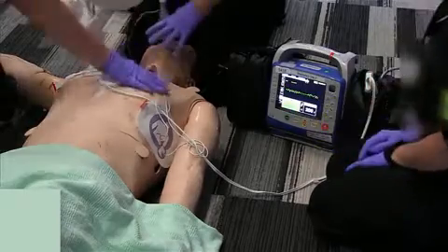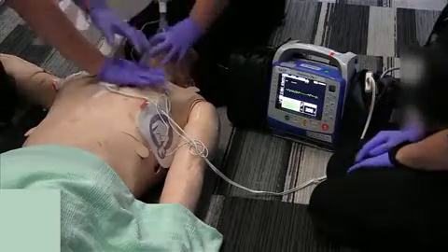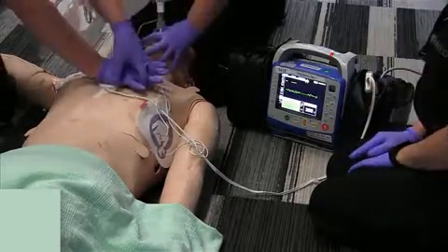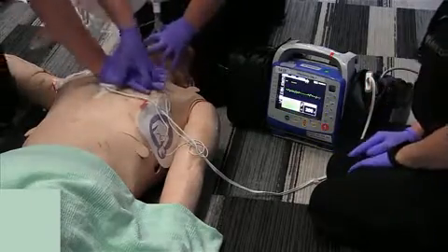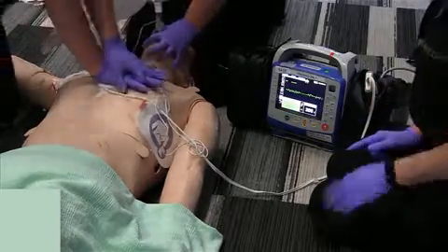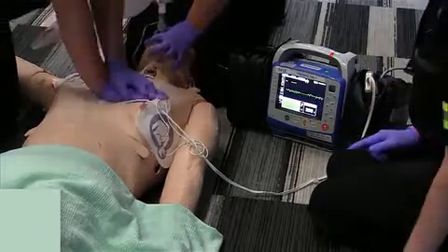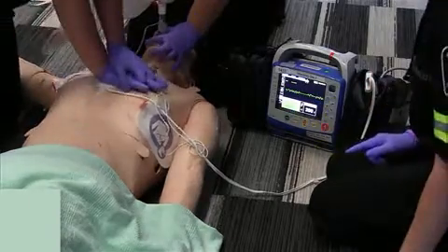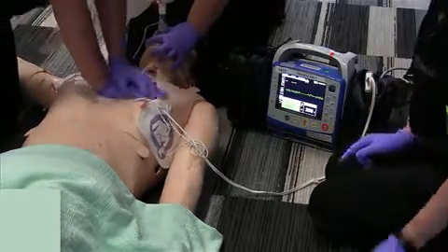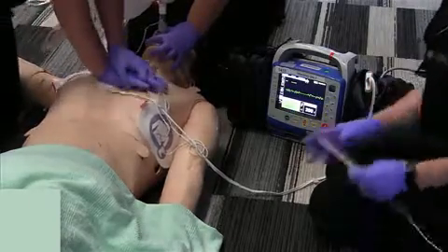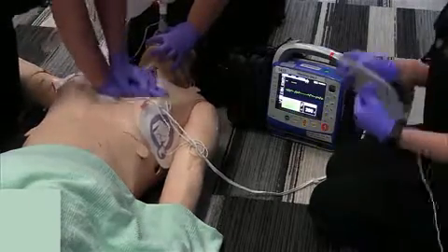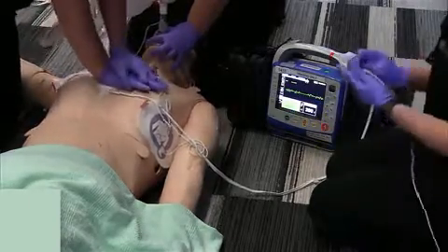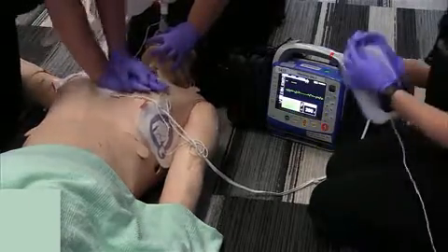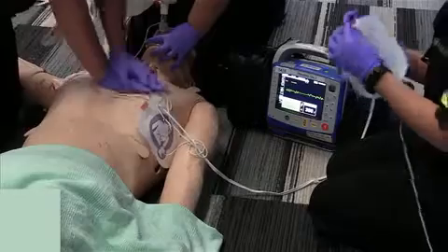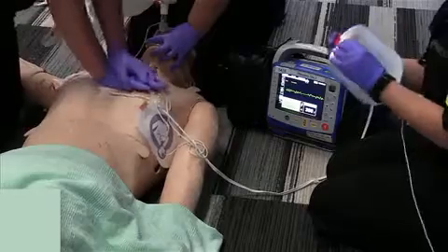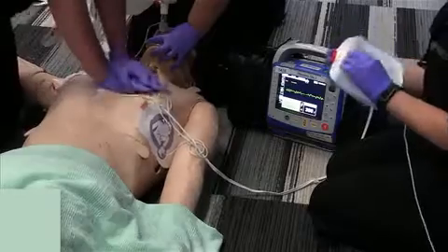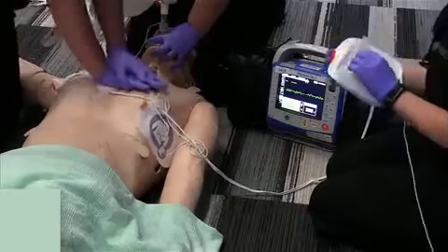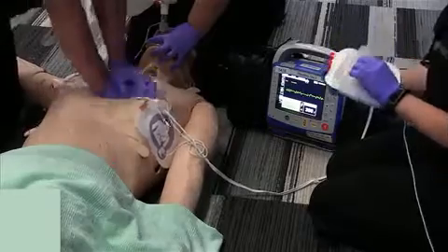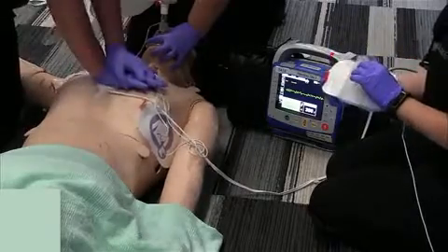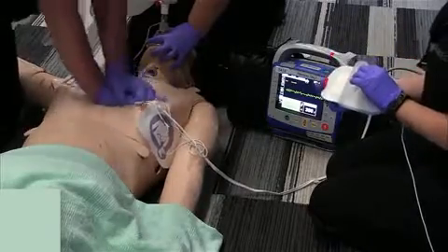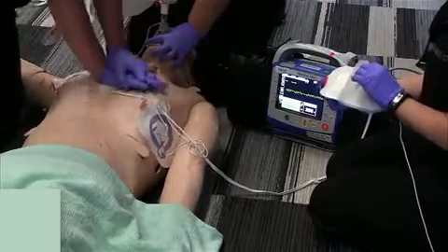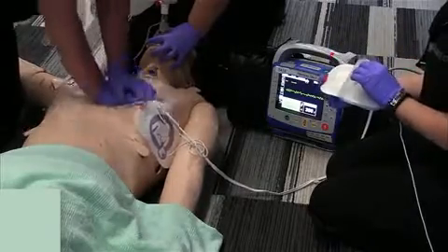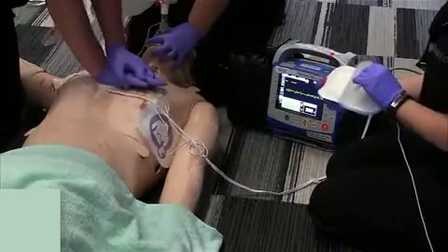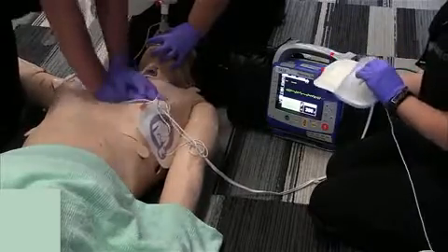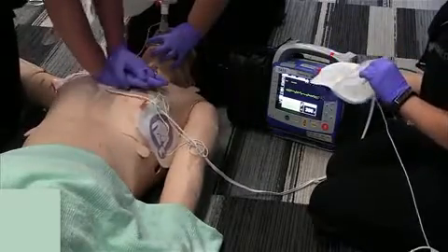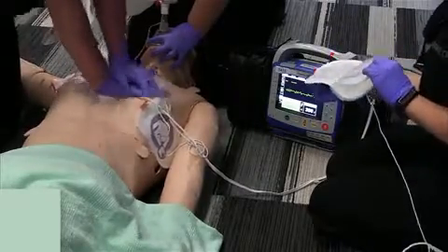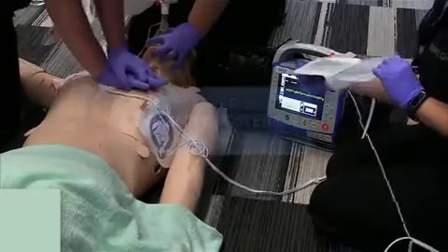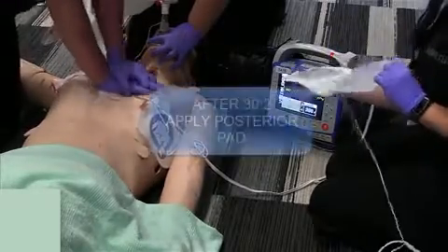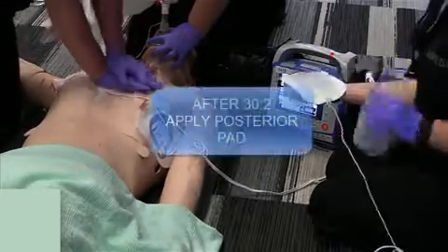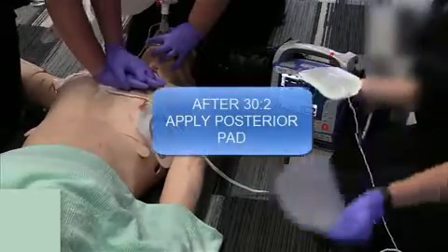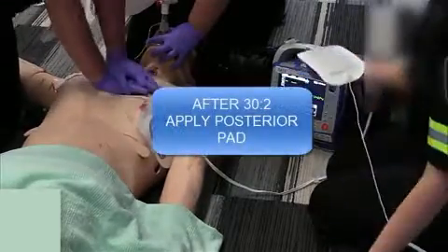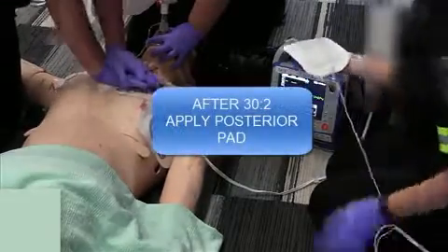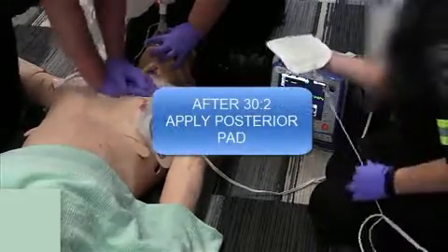Back on the chest. After your 30 compressions and two breaths, we're going to roll the patient towards you.